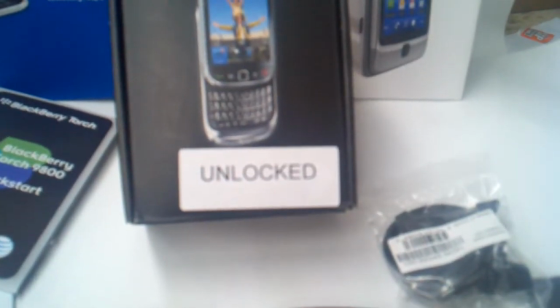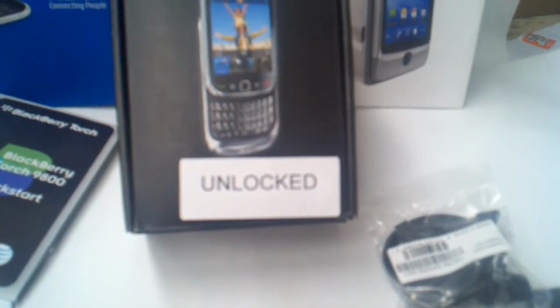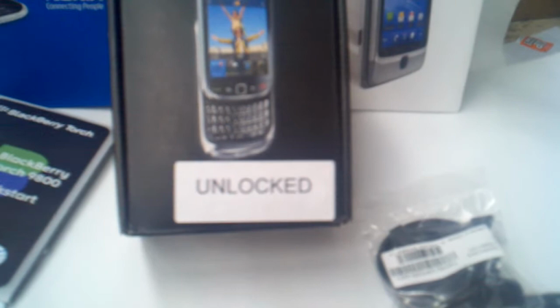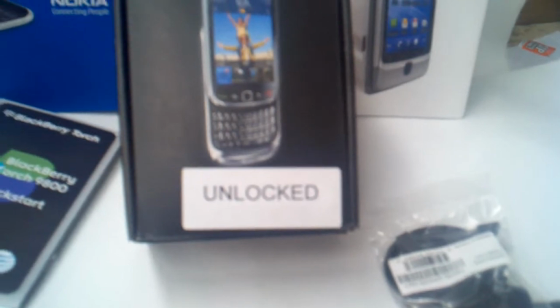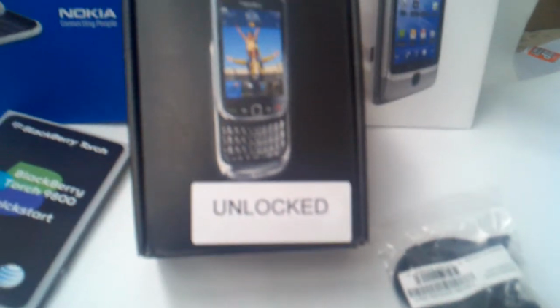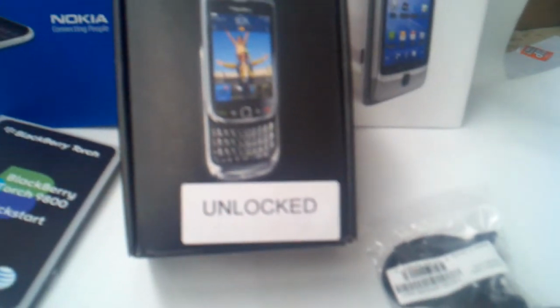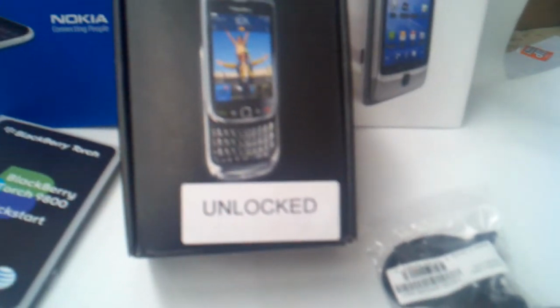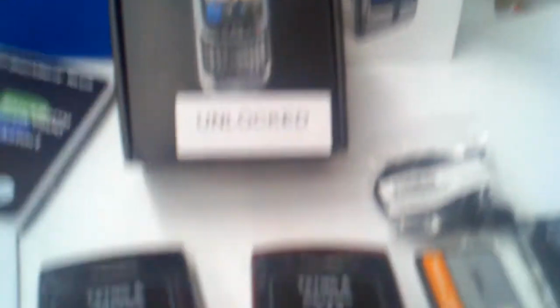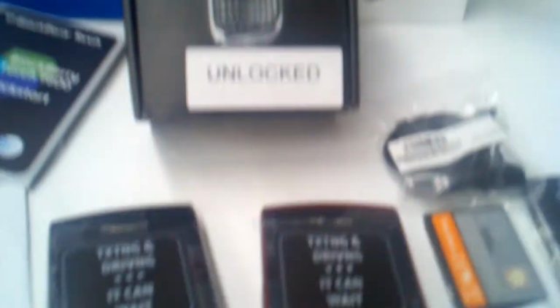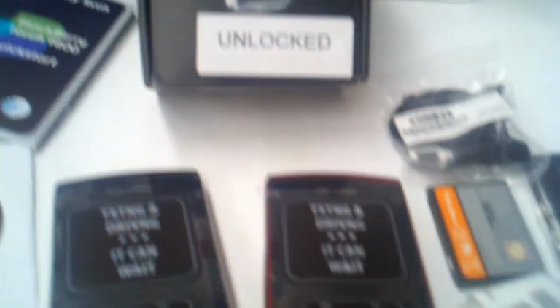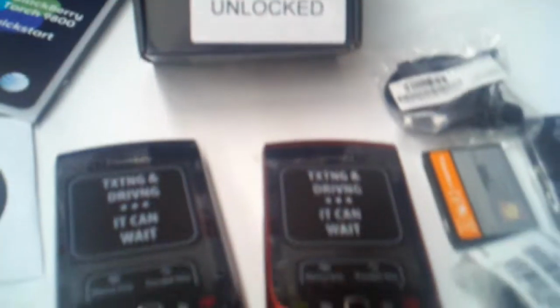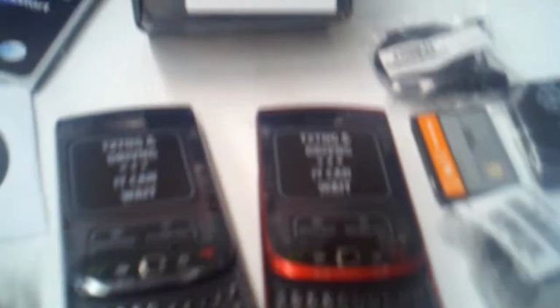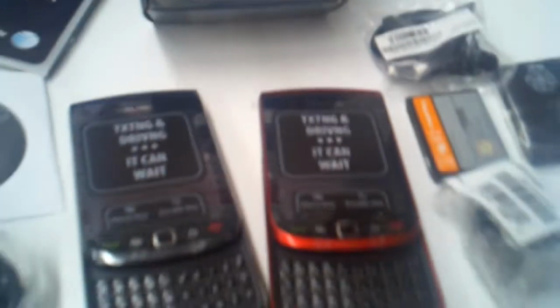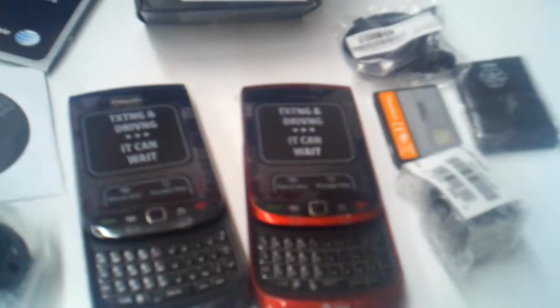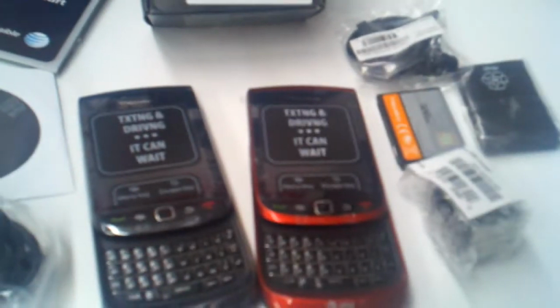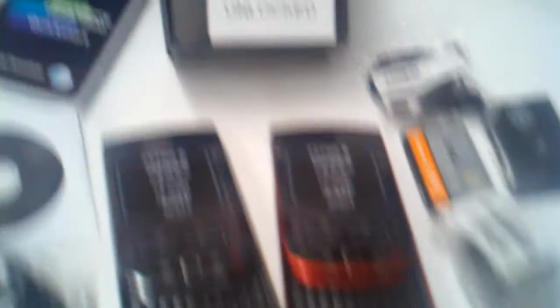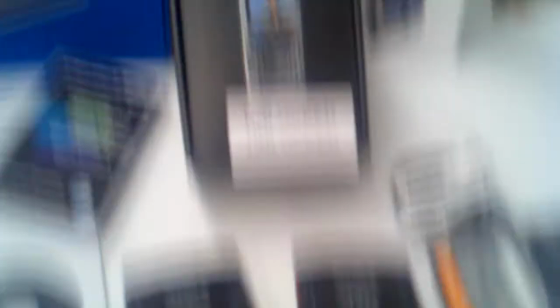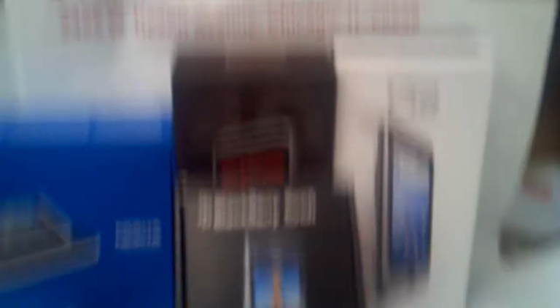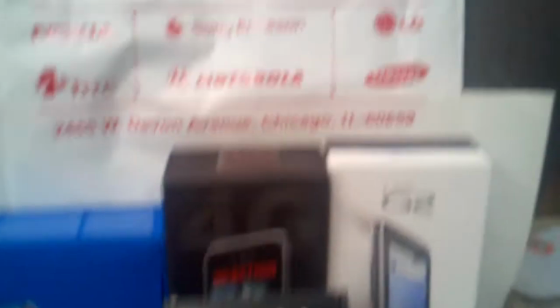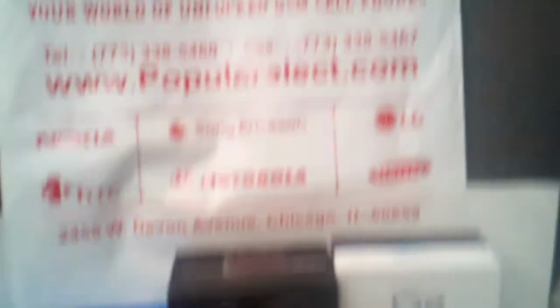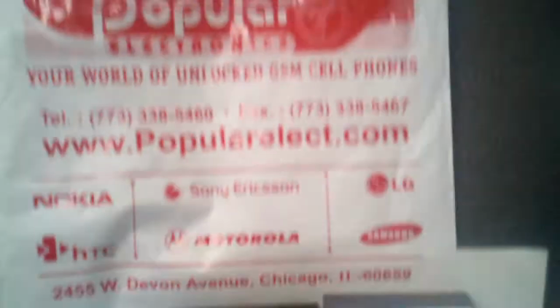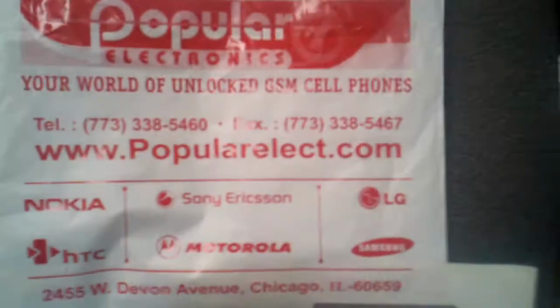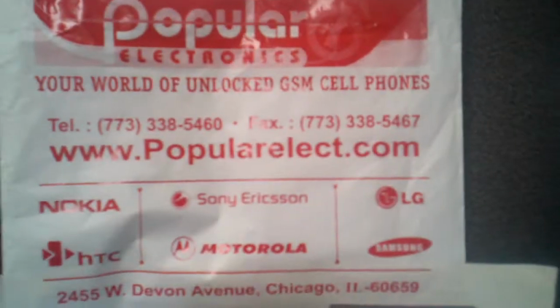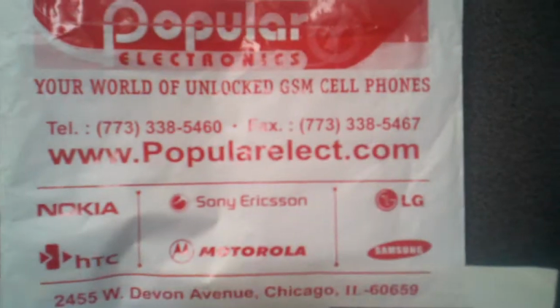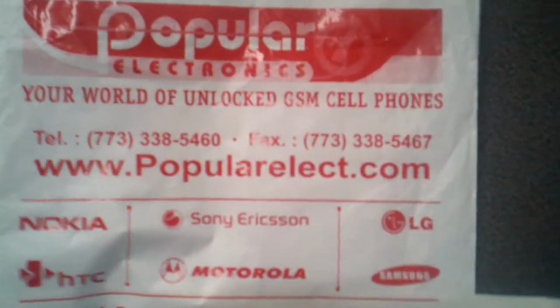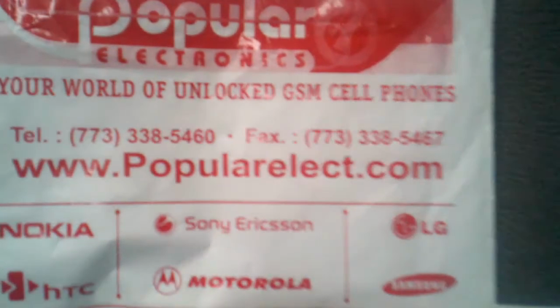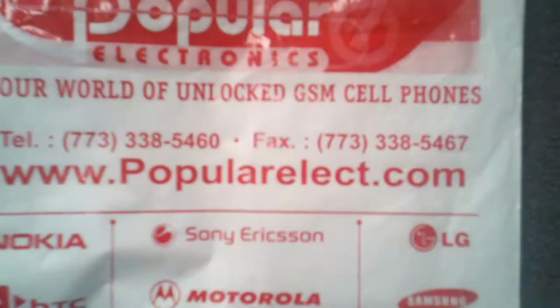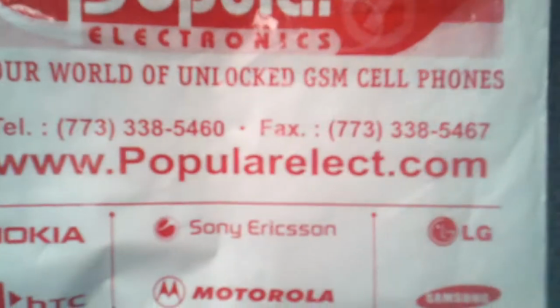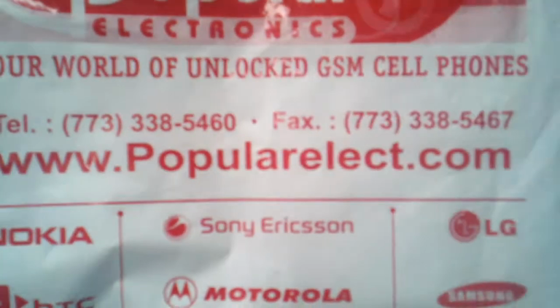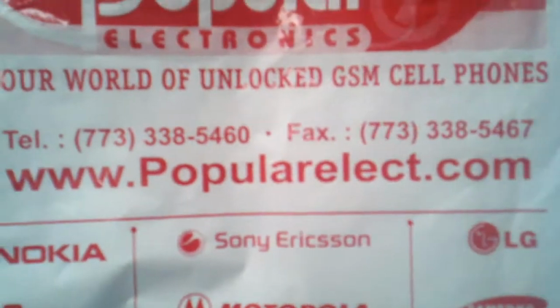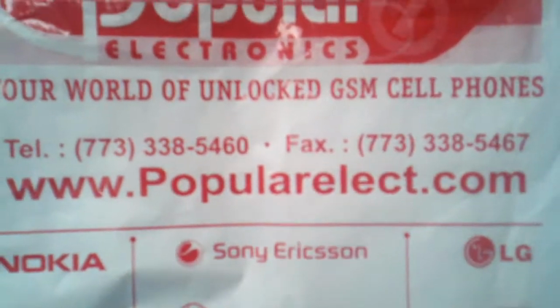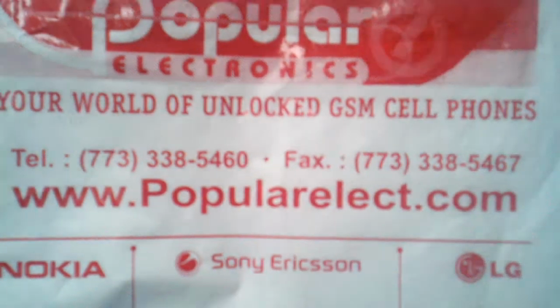Get one at Popular Electronics: www.popularelect.com.